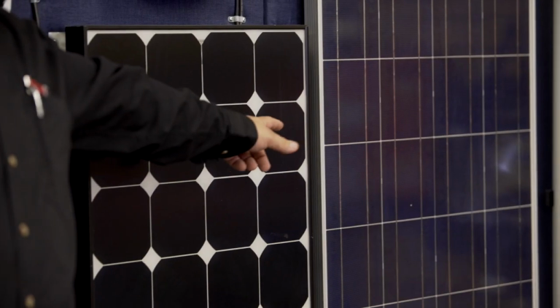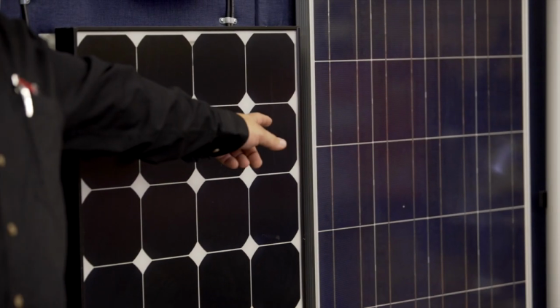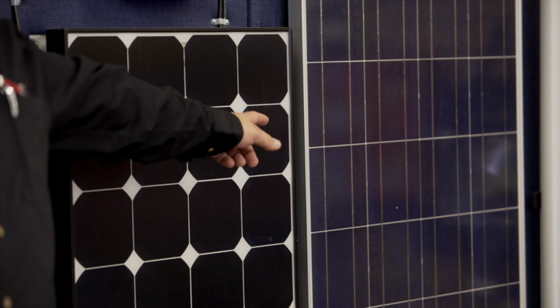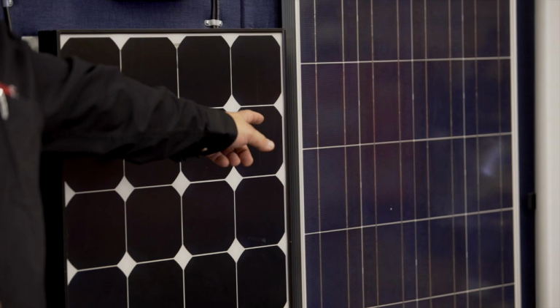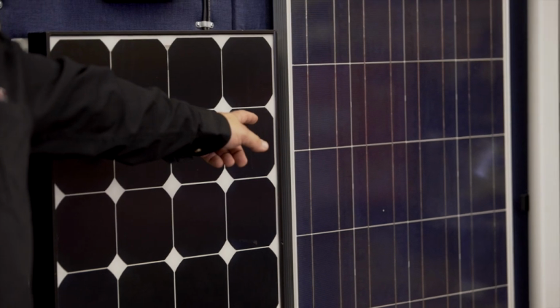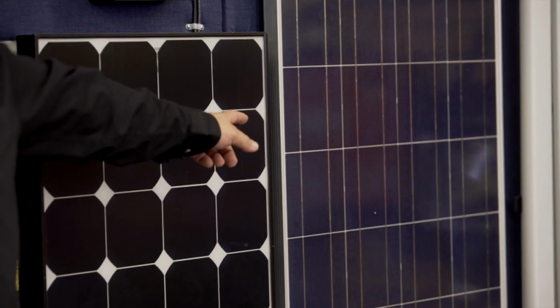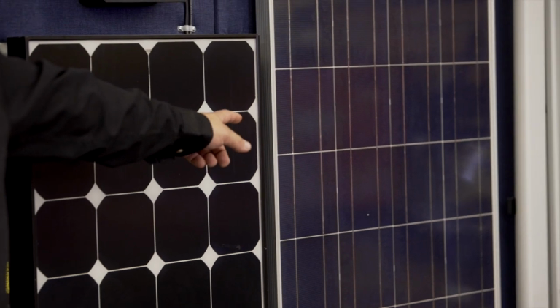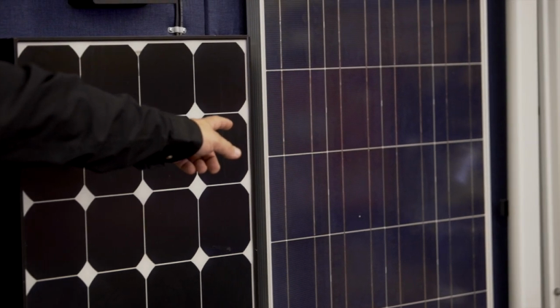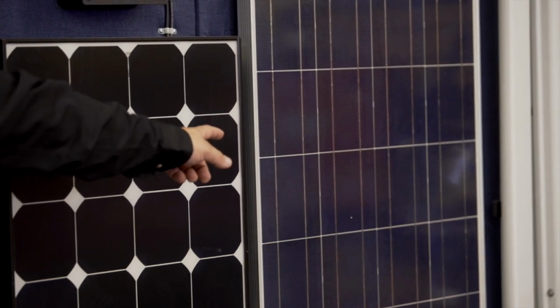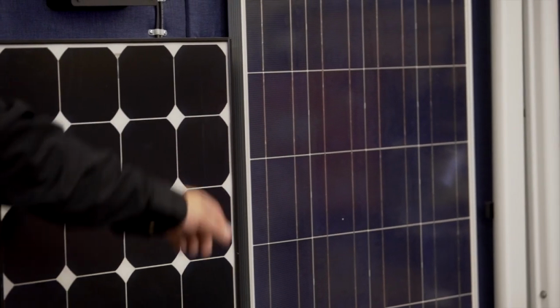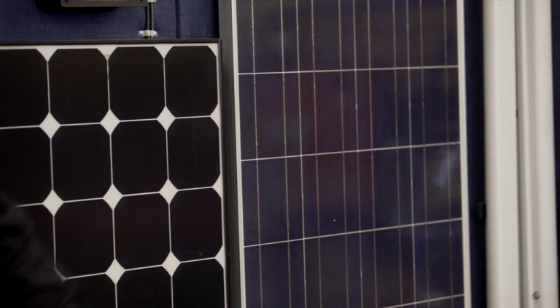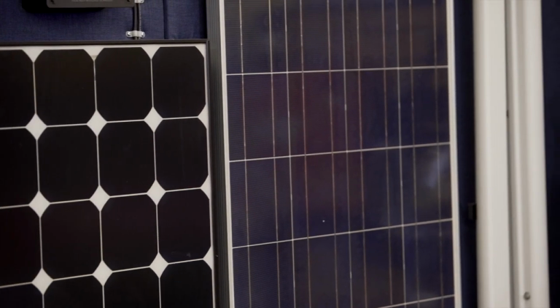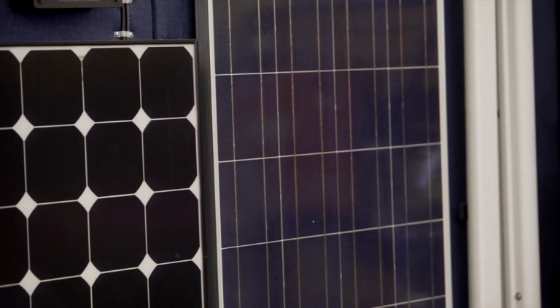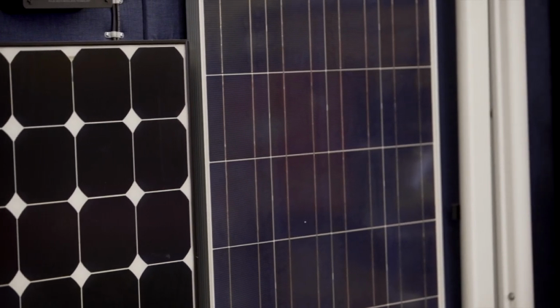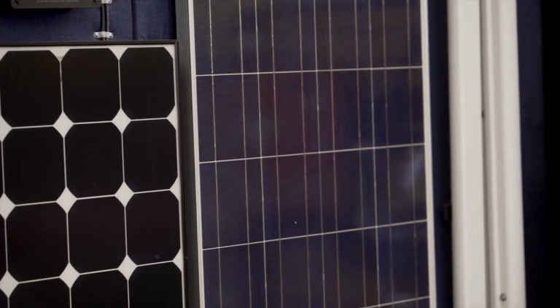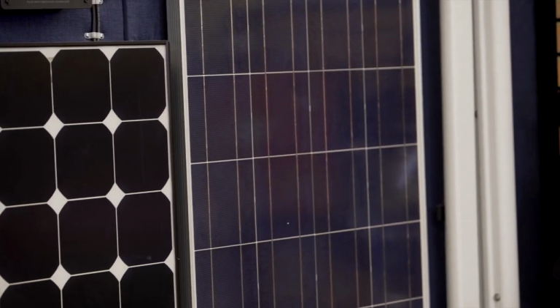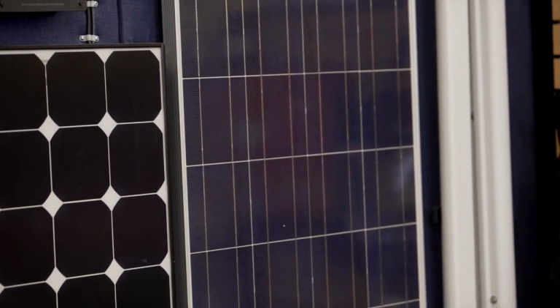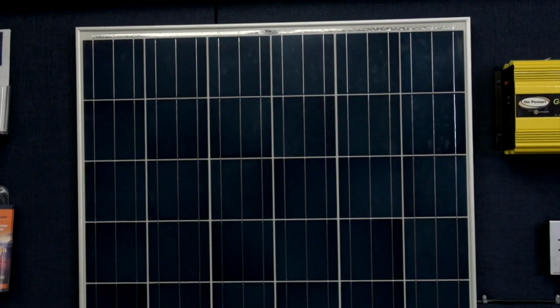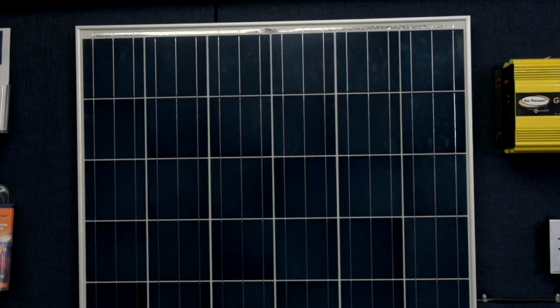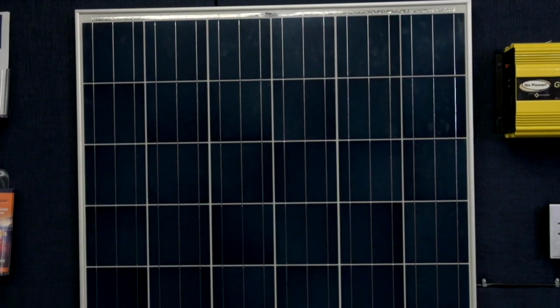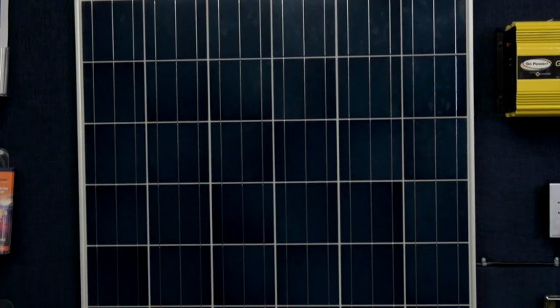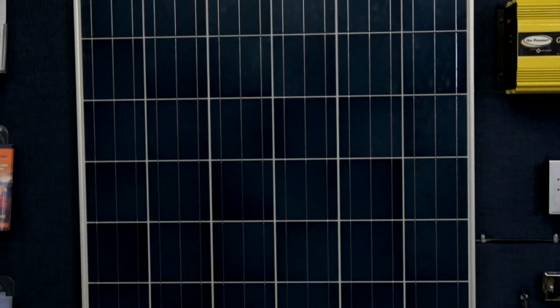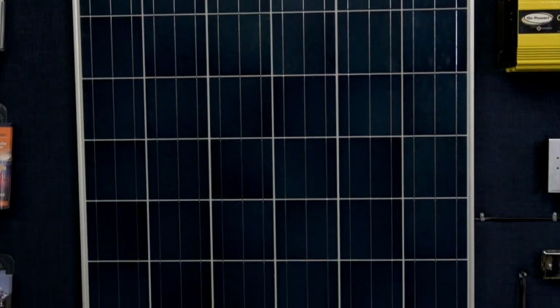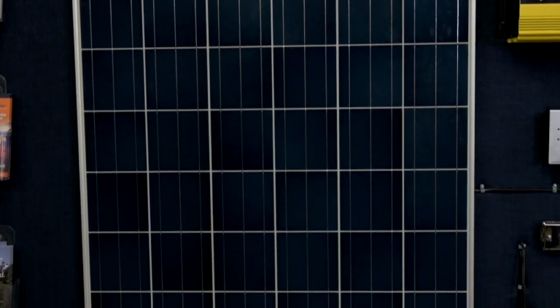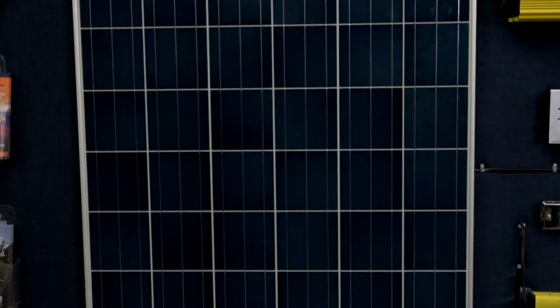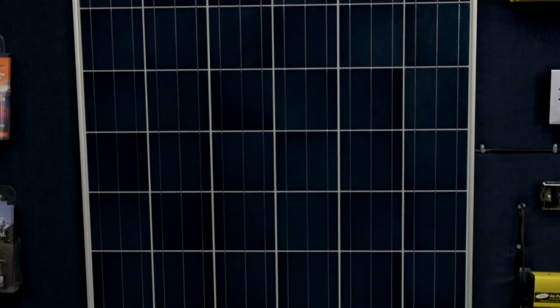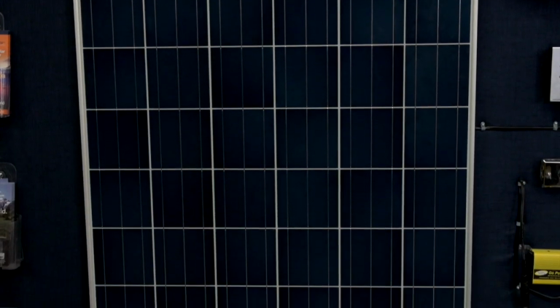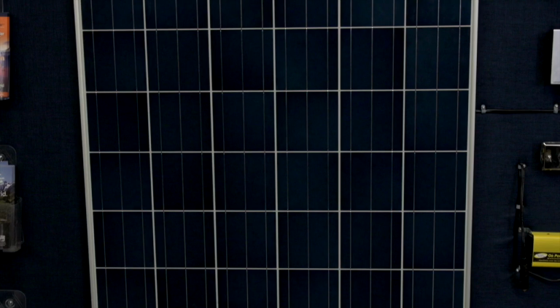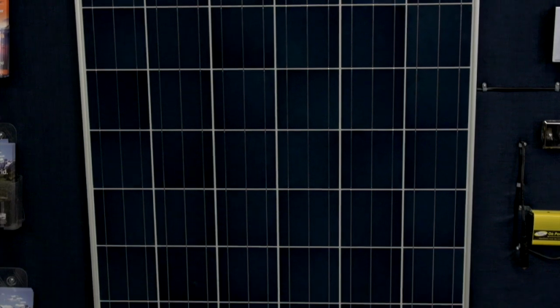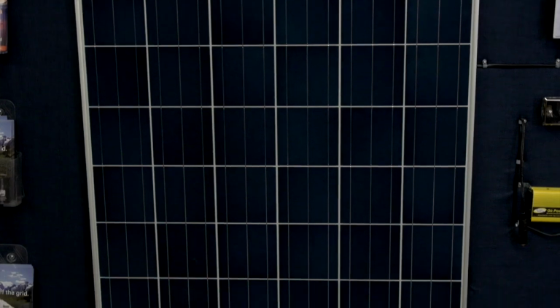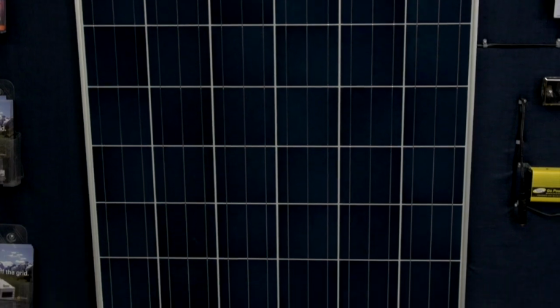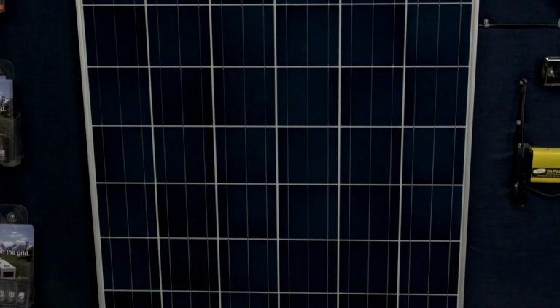Thank you very much, and if you have any questions please feel free to ask any one of the staff at Bucars RV to help you out with your personal solar calculations.